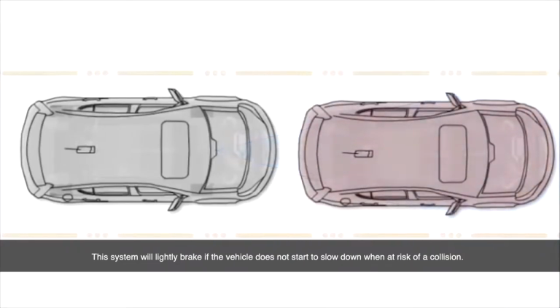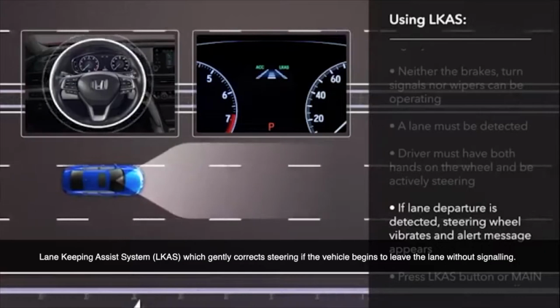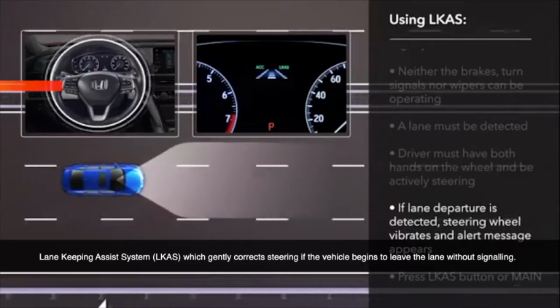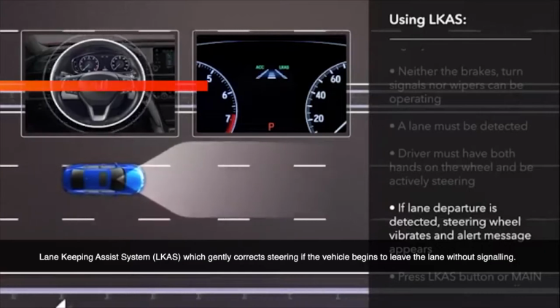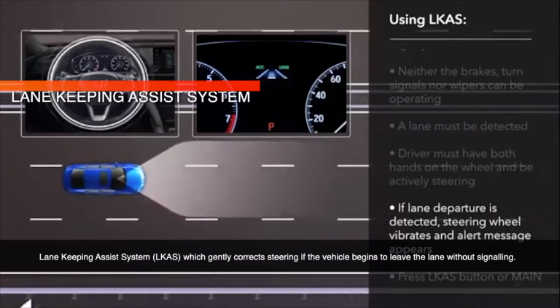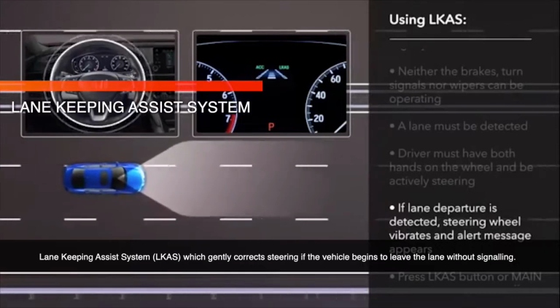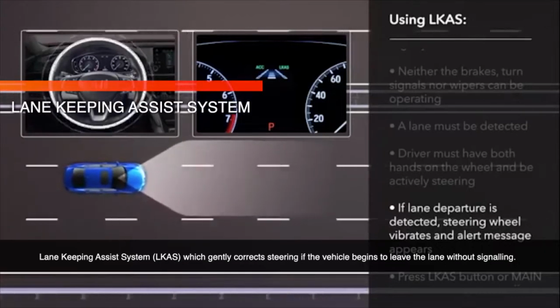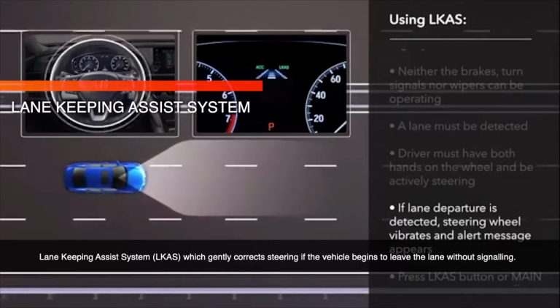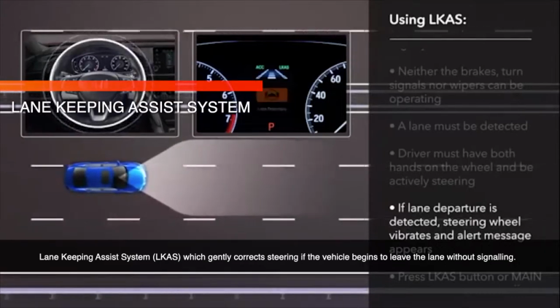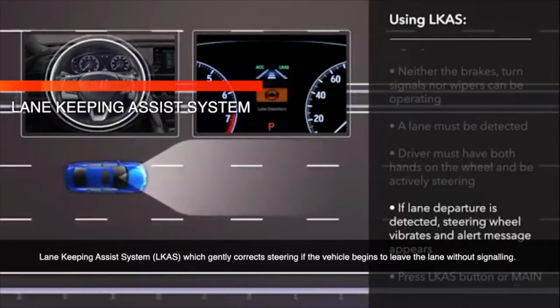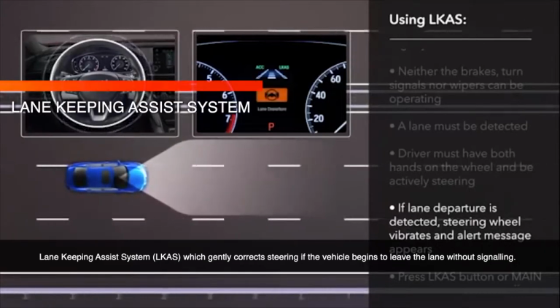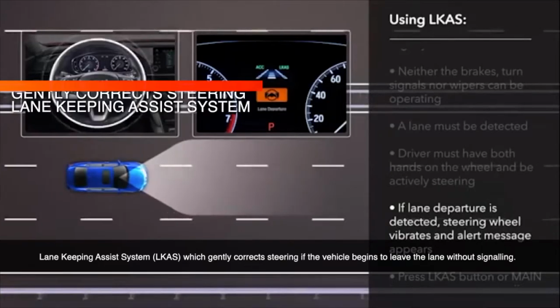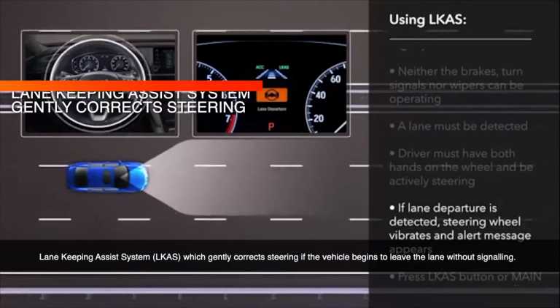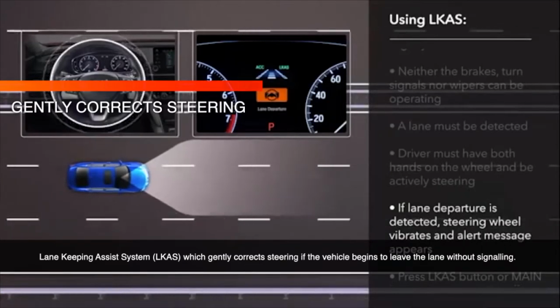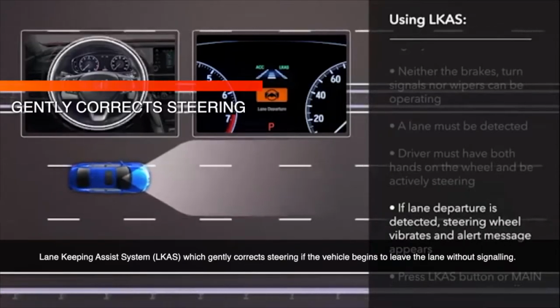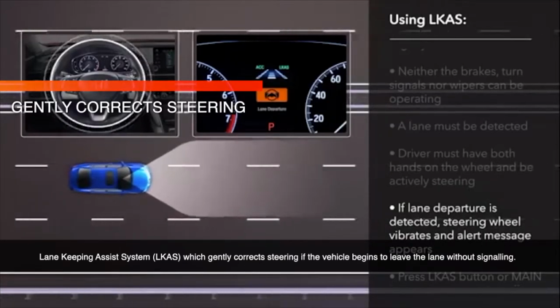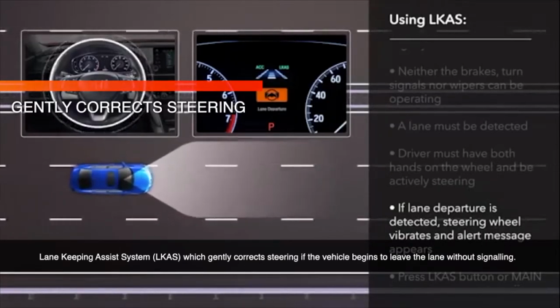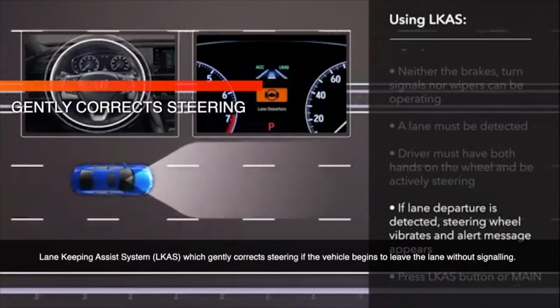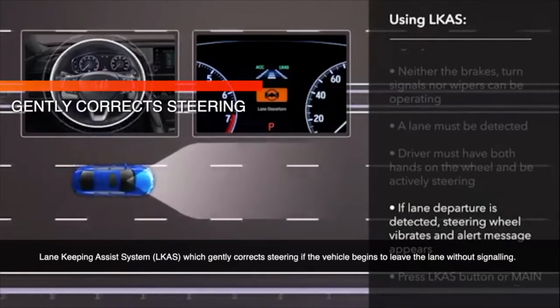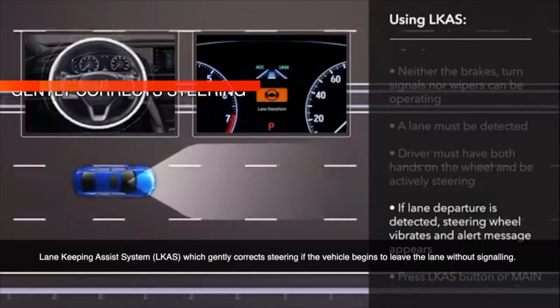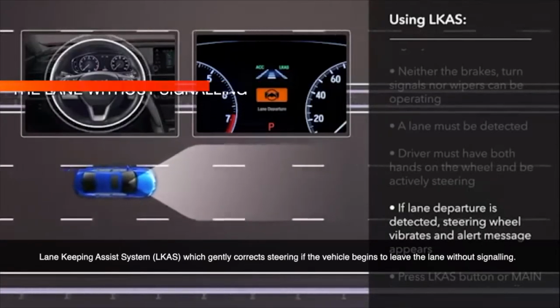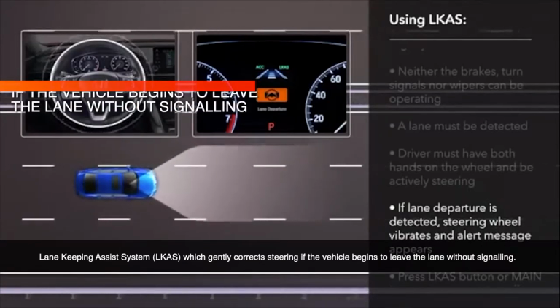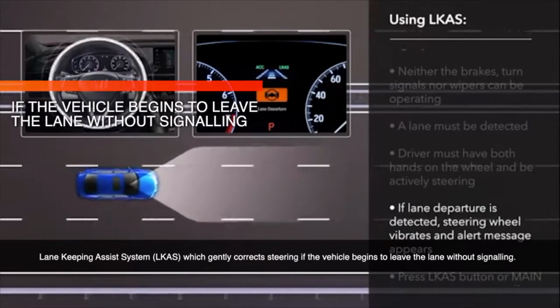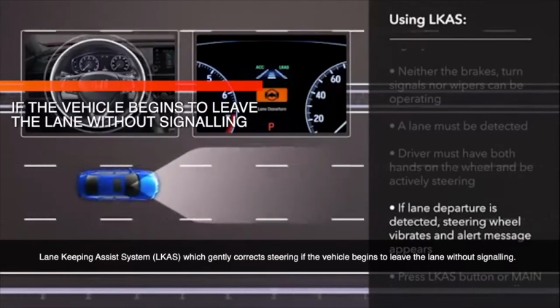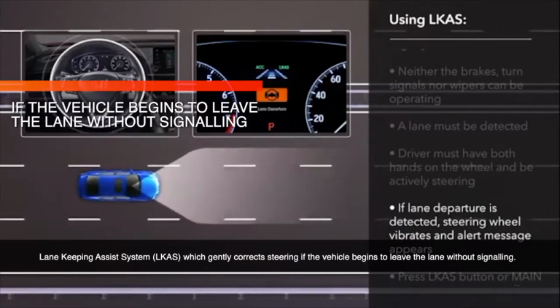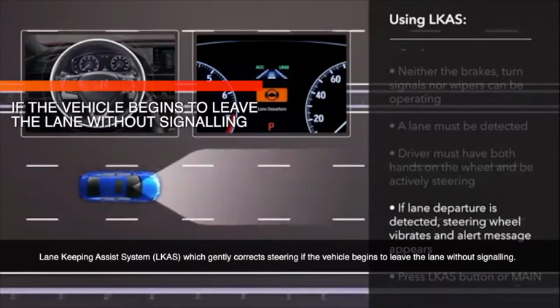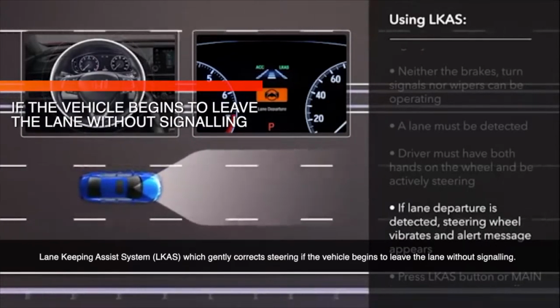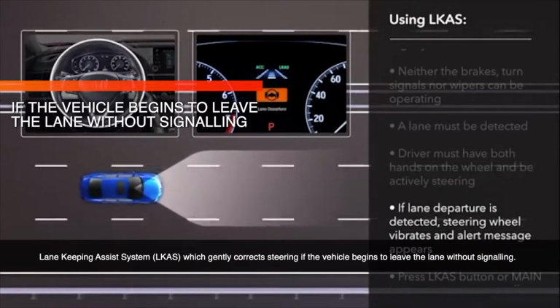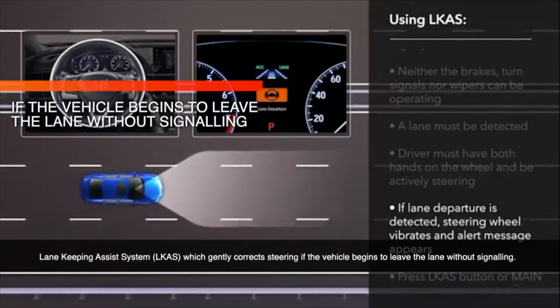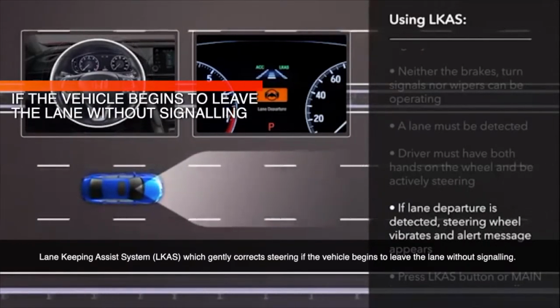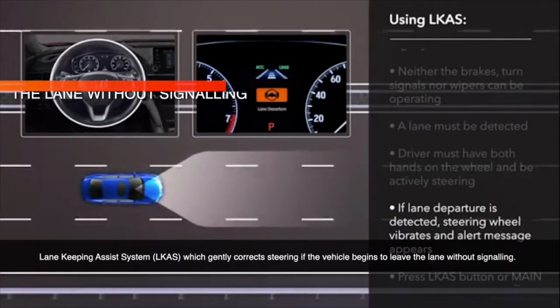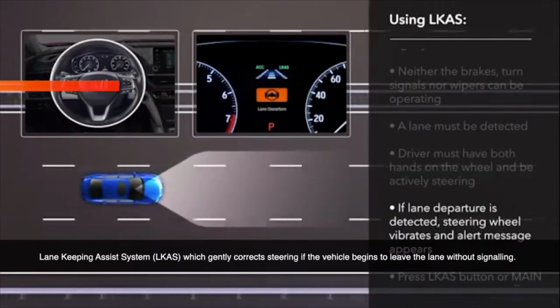Lane Keeping Assist System, which gently corrects steering if the vehicle begins to leave the lane without signaling.